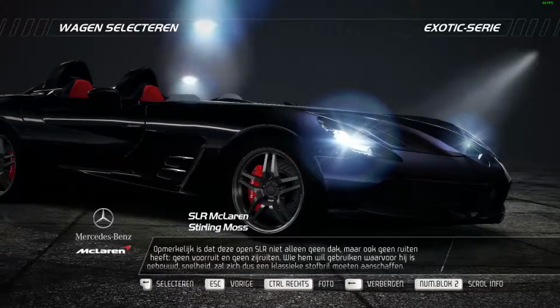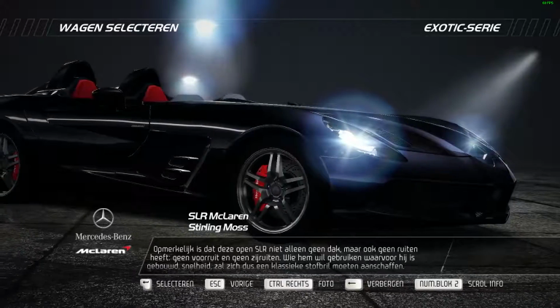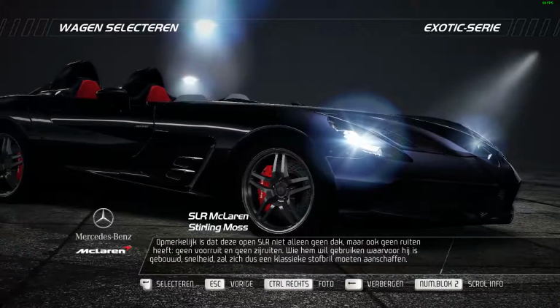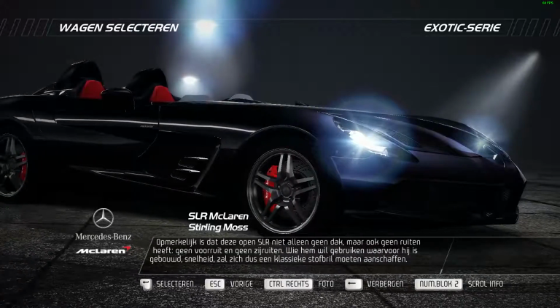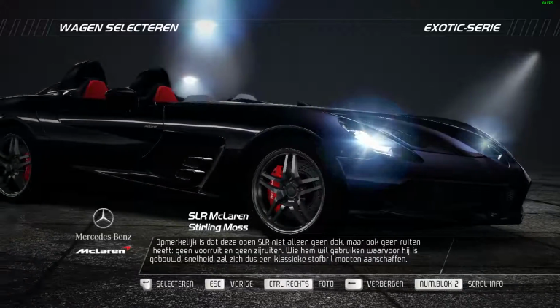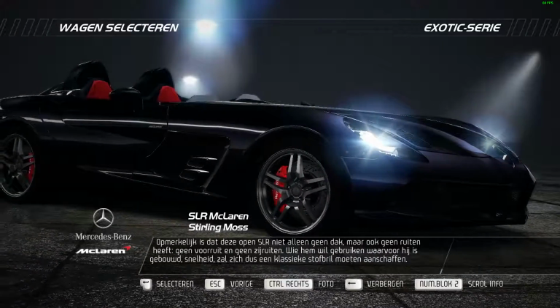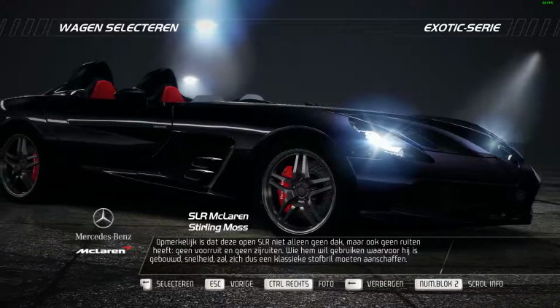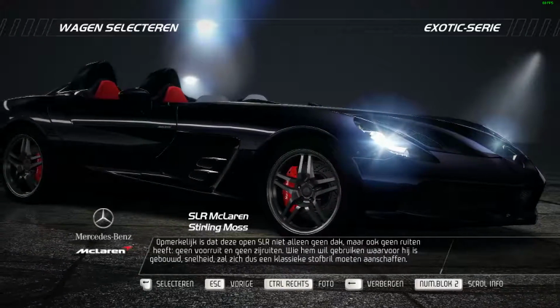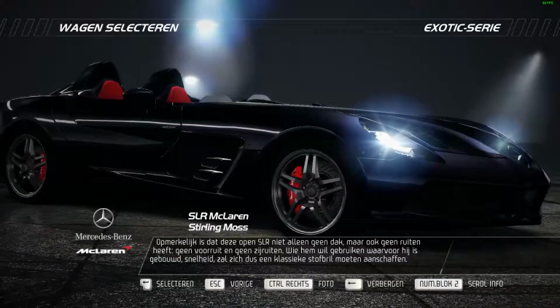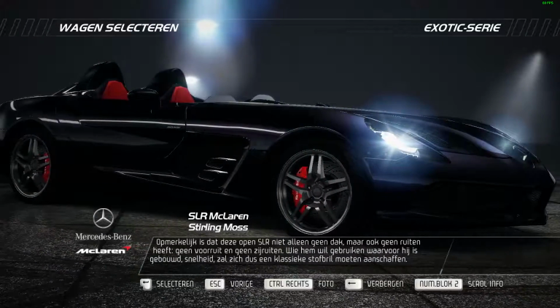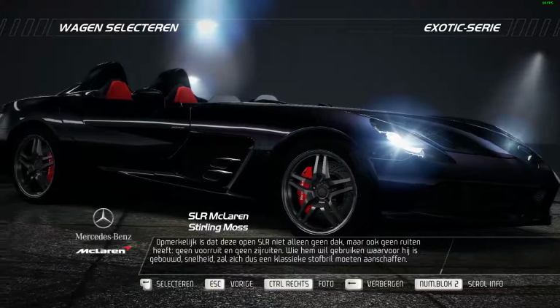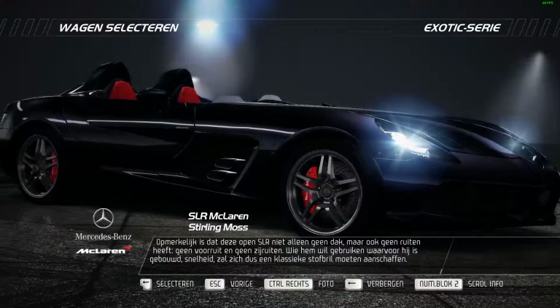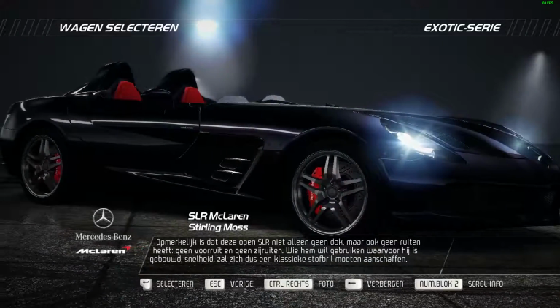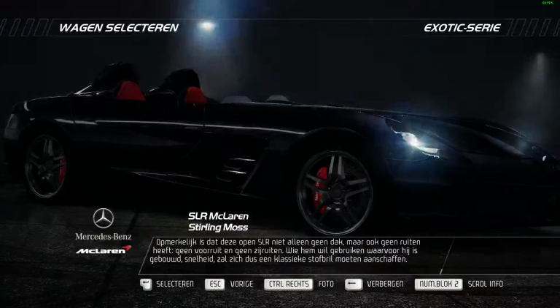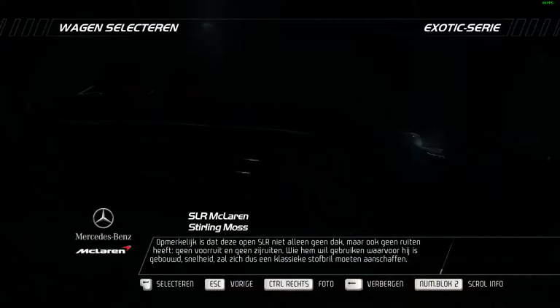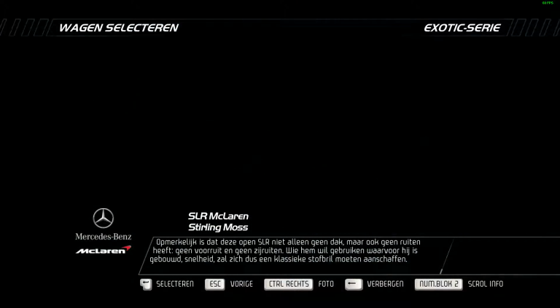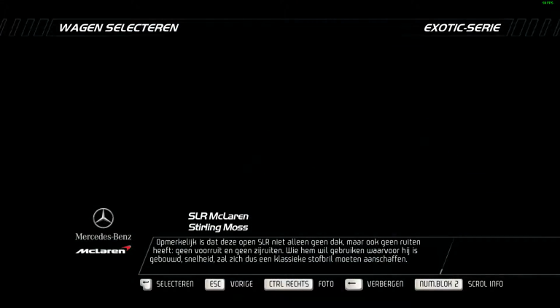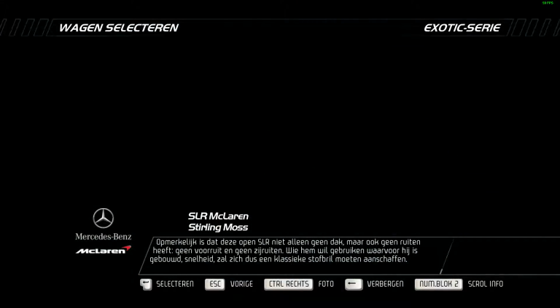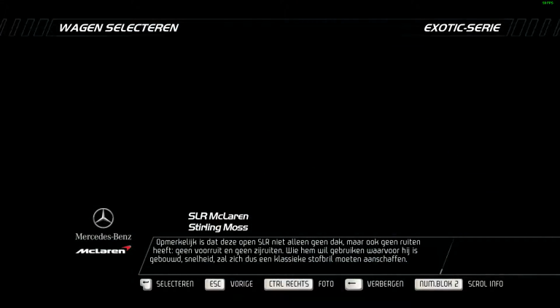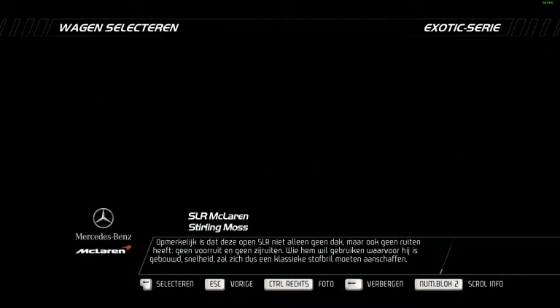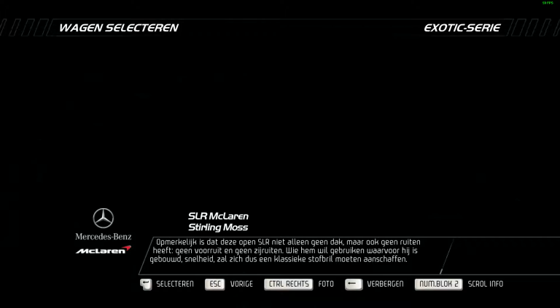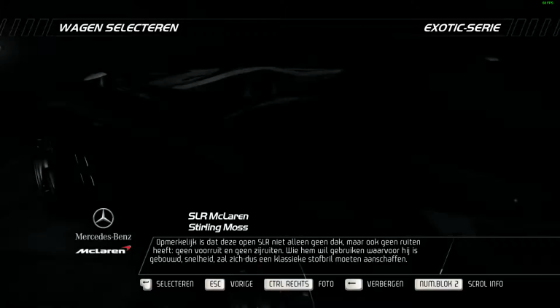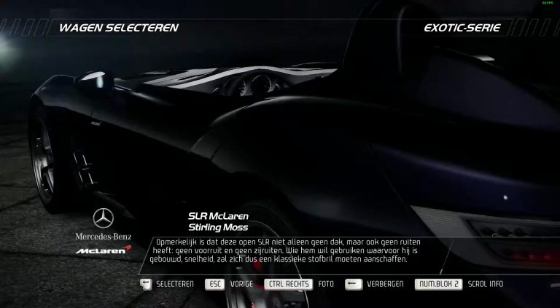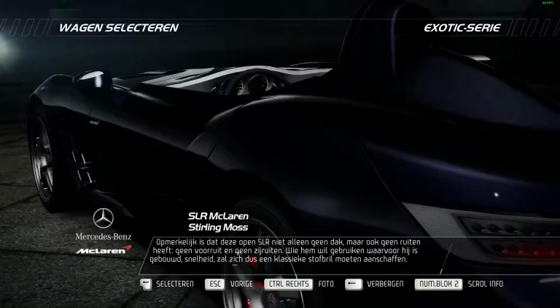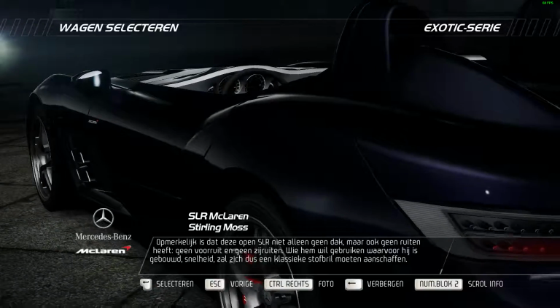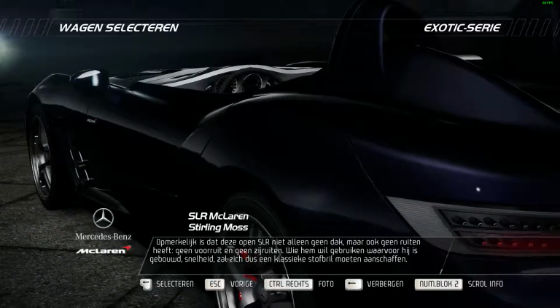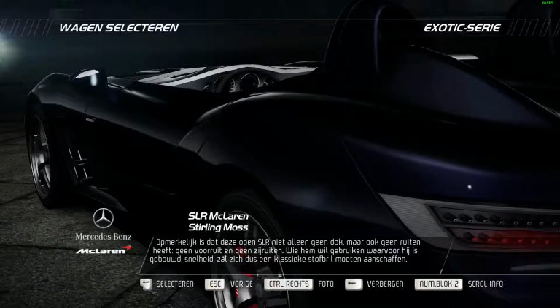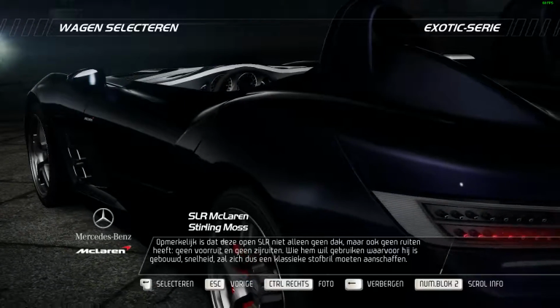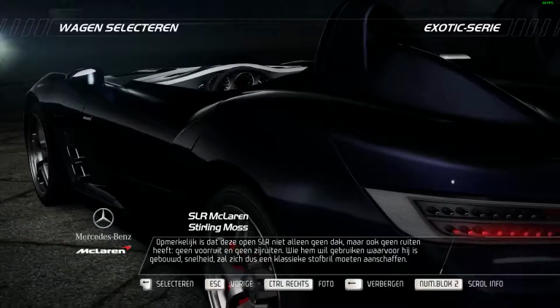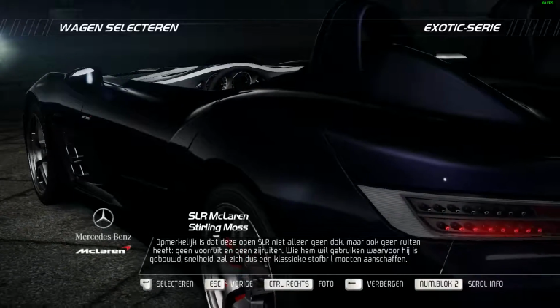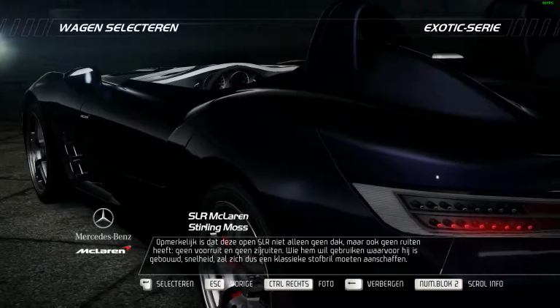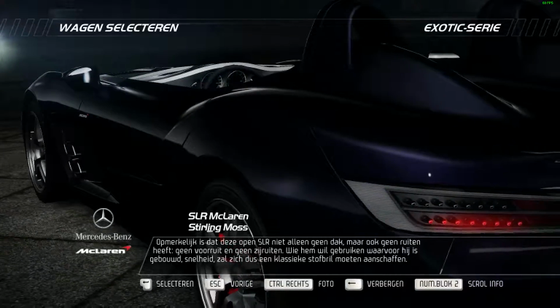Noticeably absent are a roof, windshield, and side windows, meaning anyone wanting to drive the car at speed should invest in a pair of goggles.